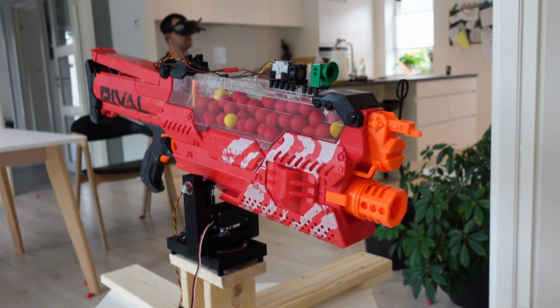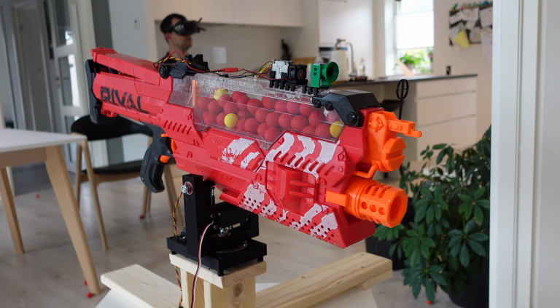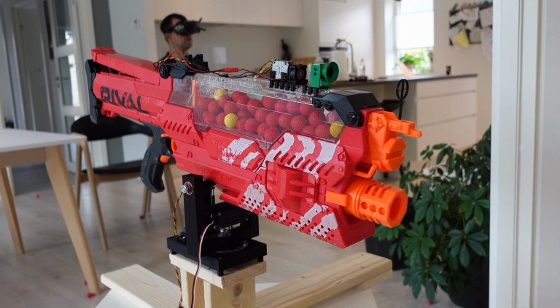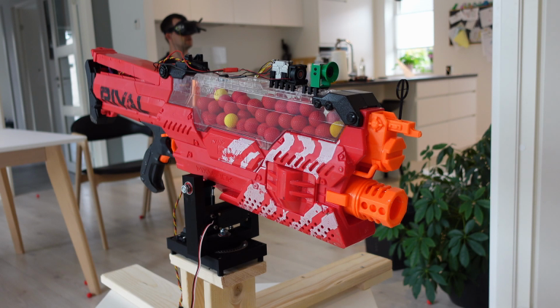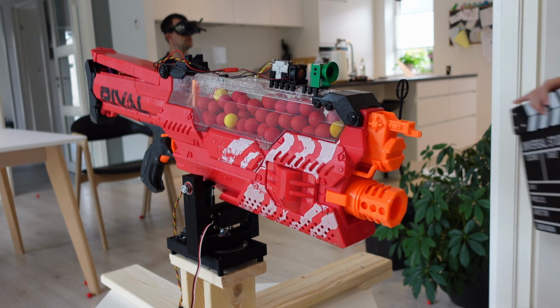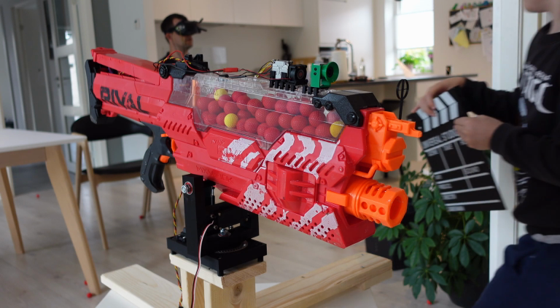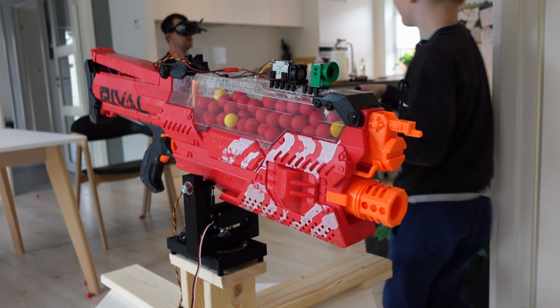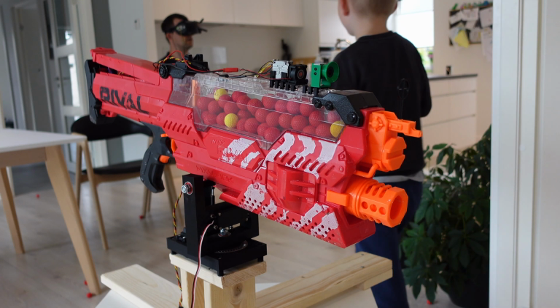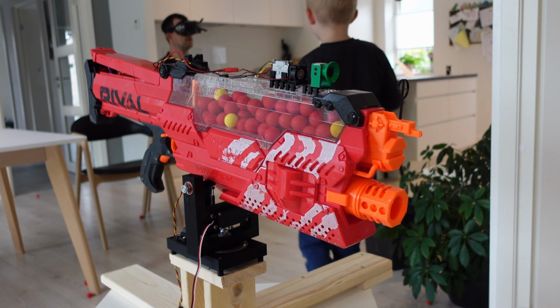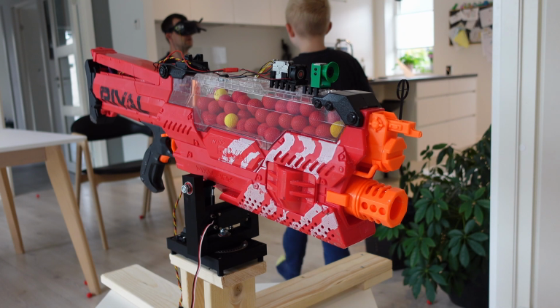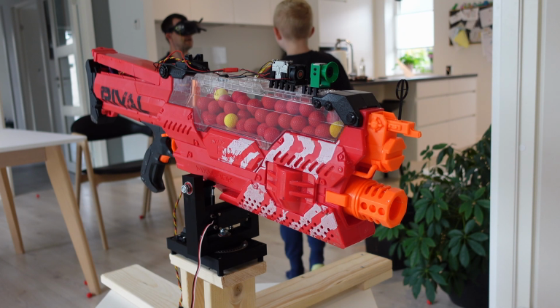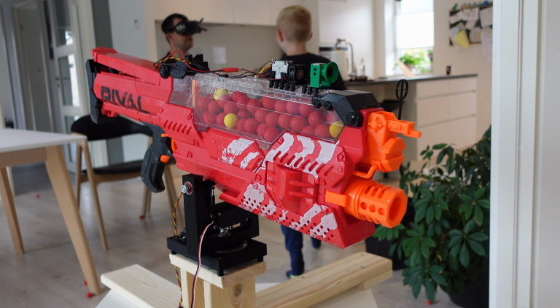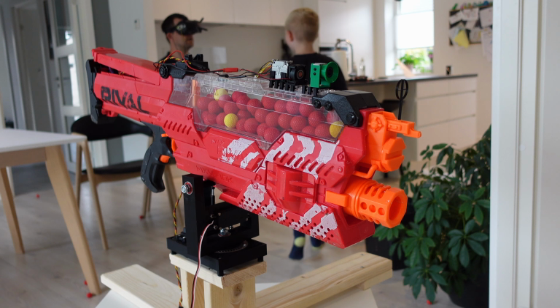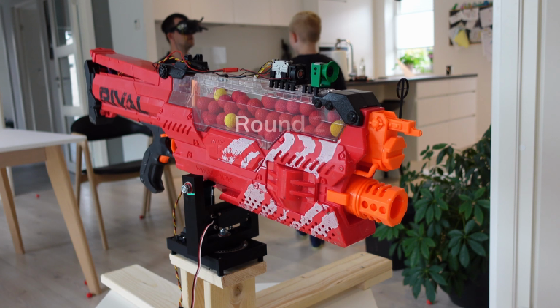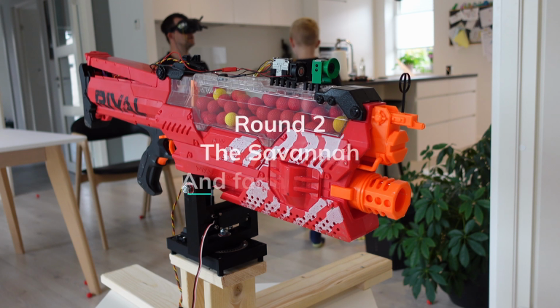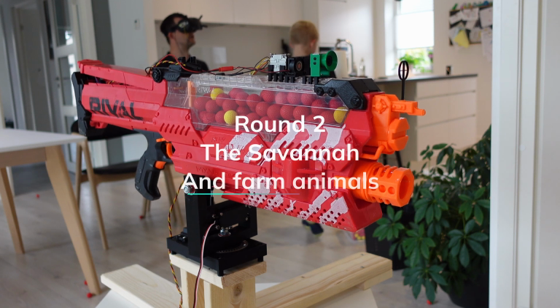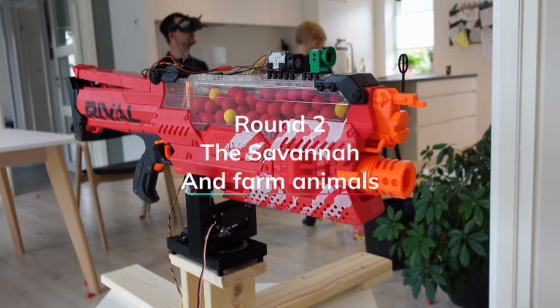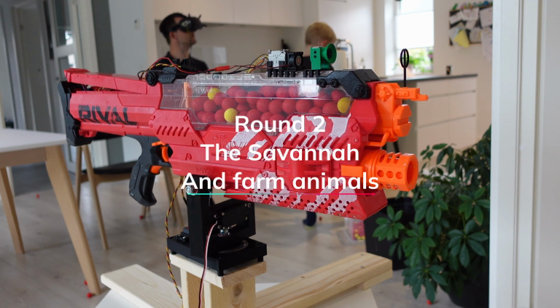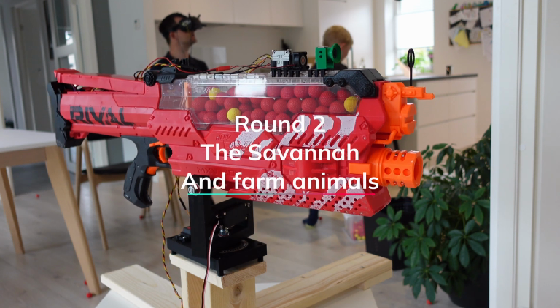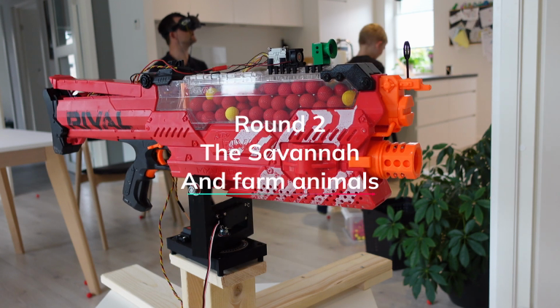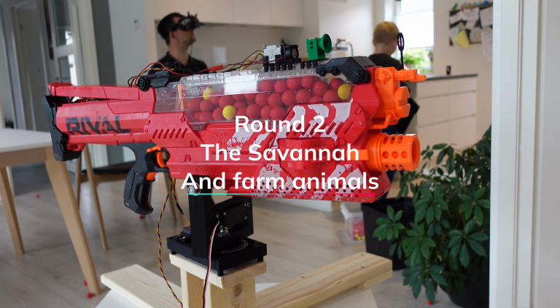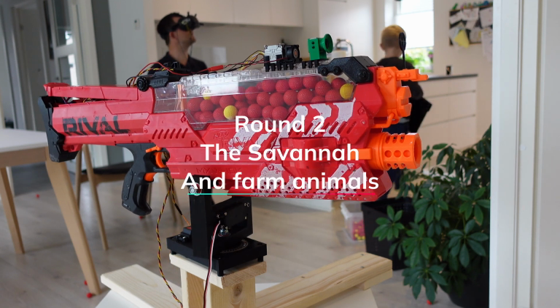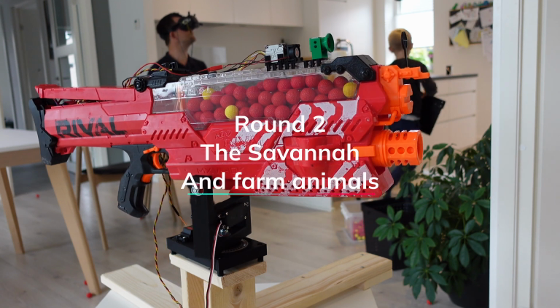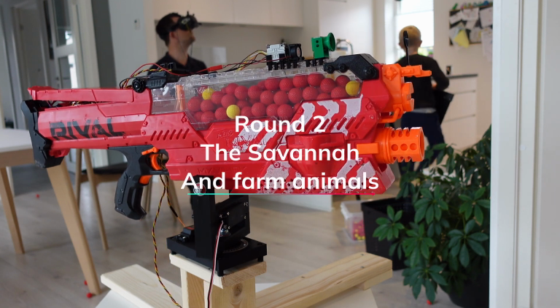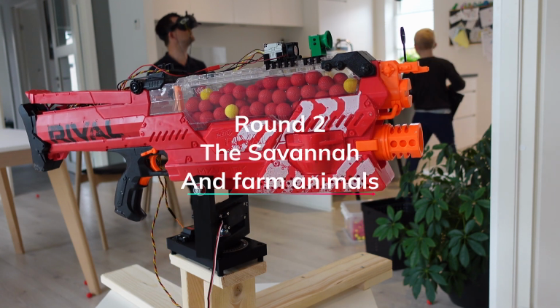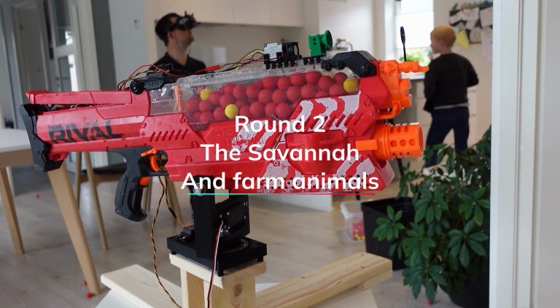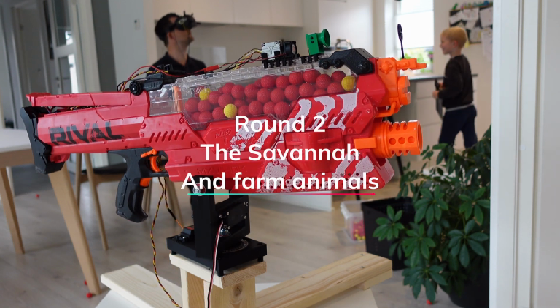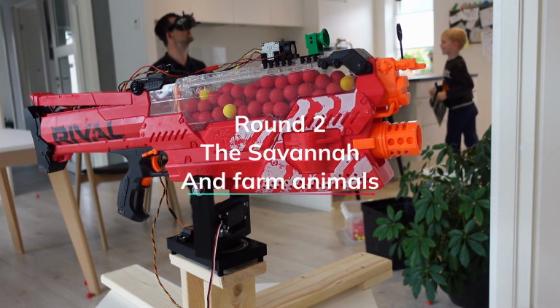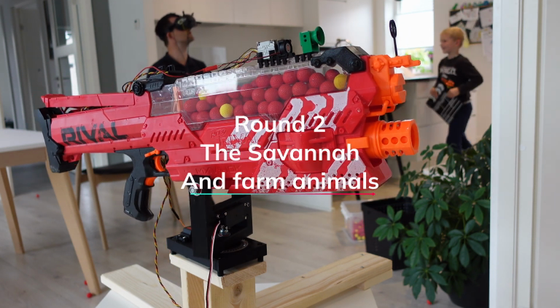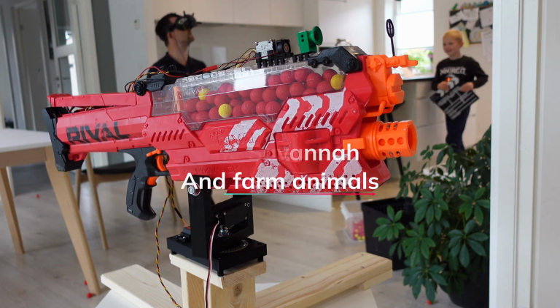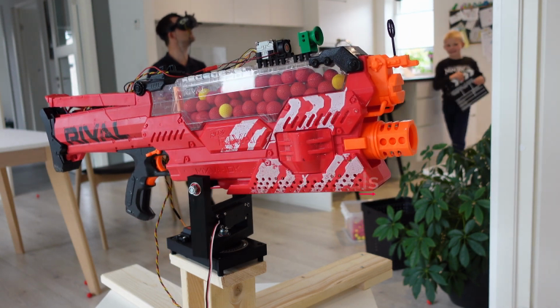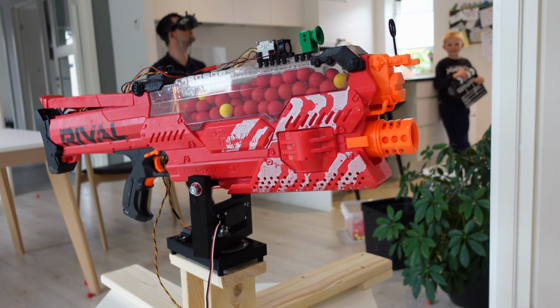Full of confidence from round 1 revisited, I found my Zen and tried some light sniping — or at least shorter, more controlled bursts.